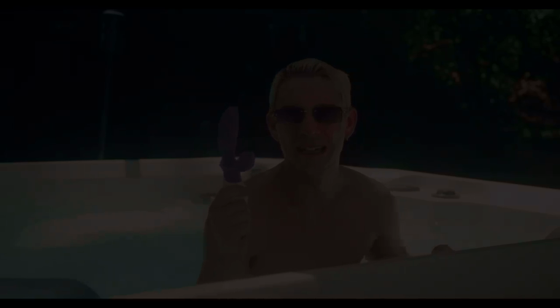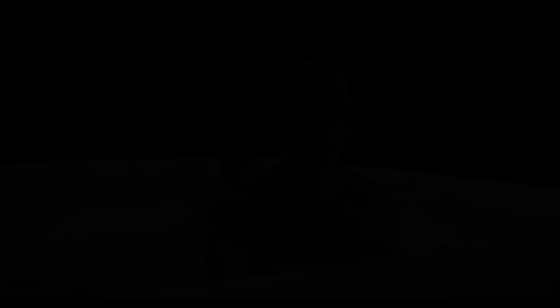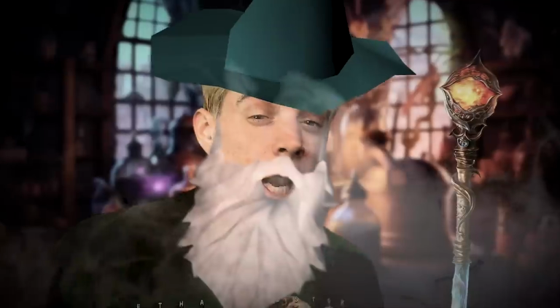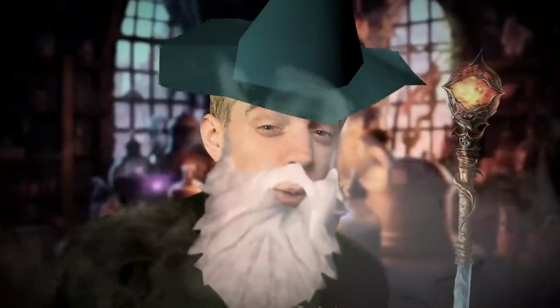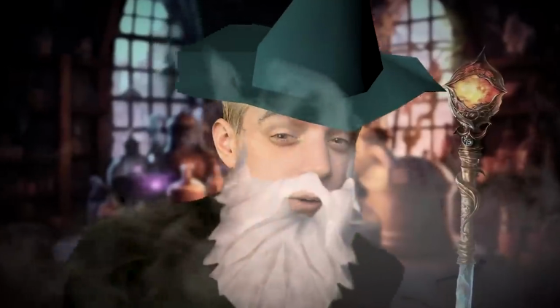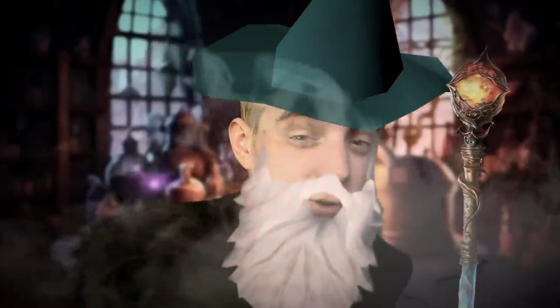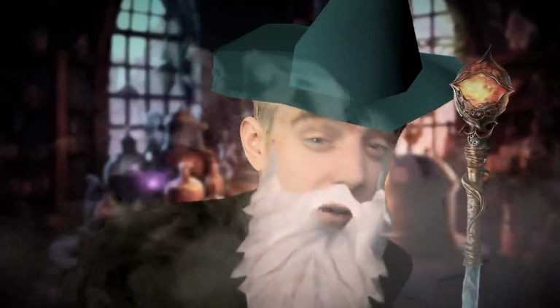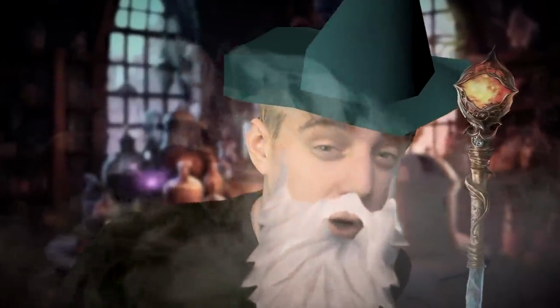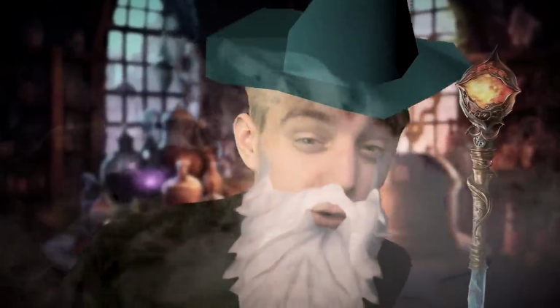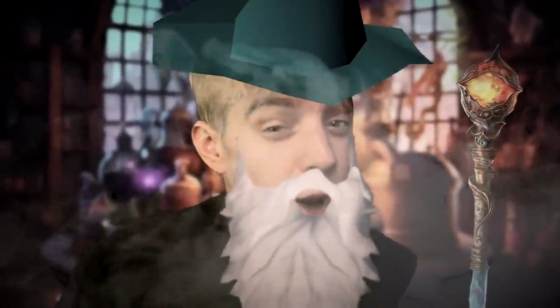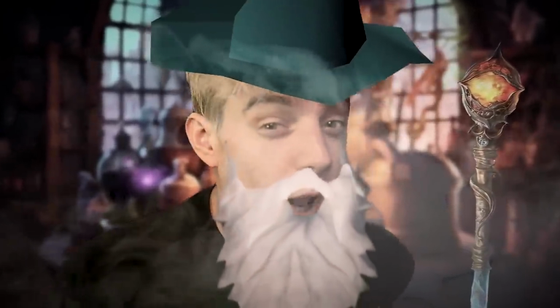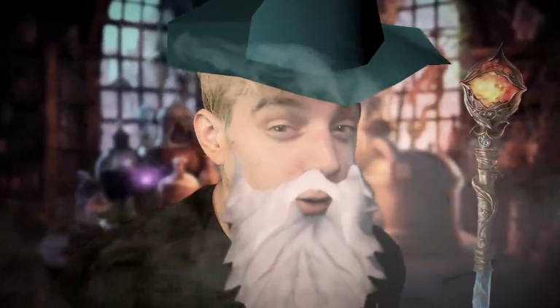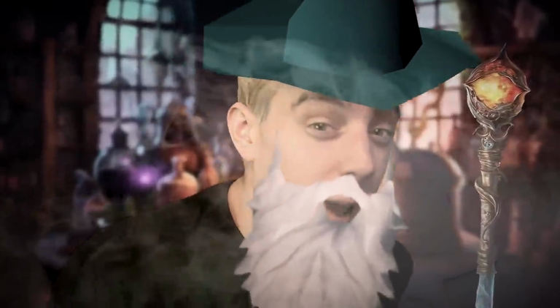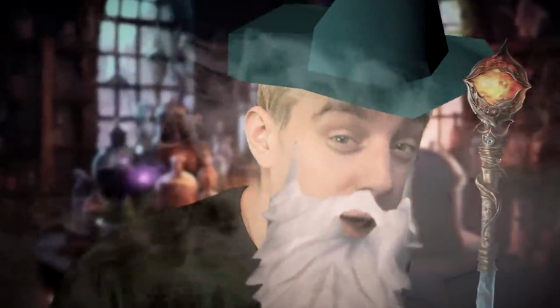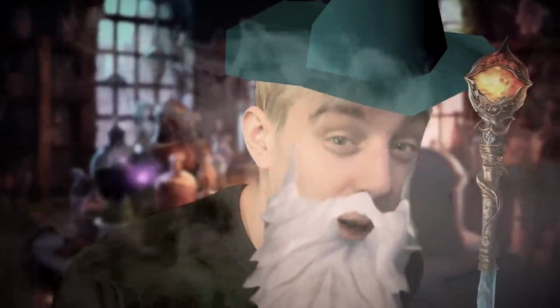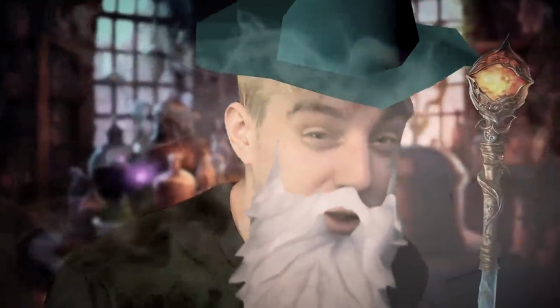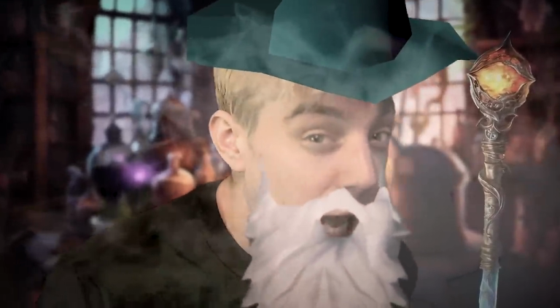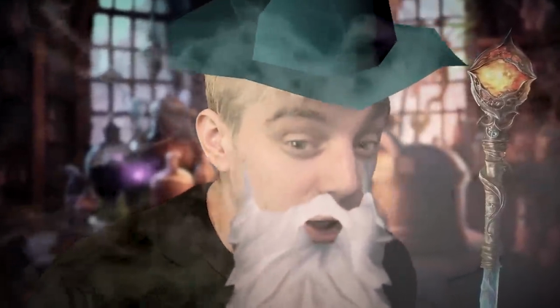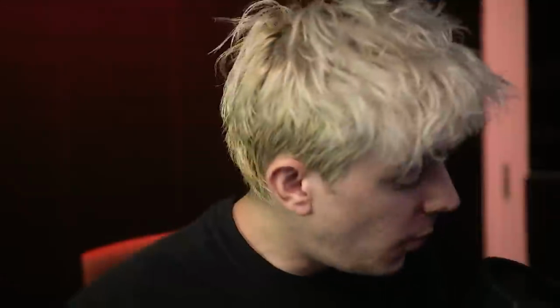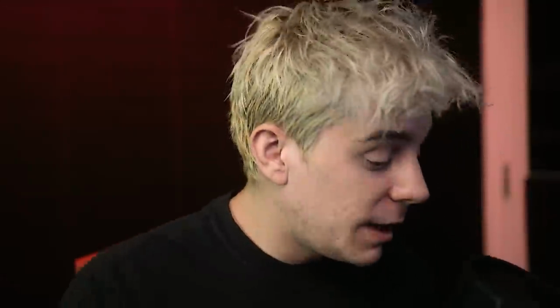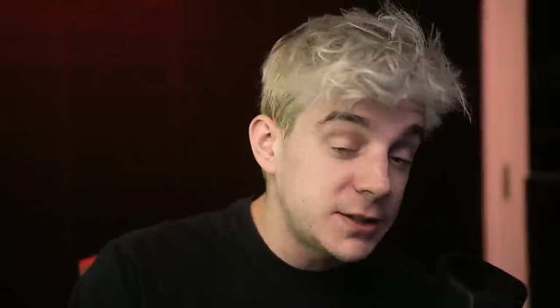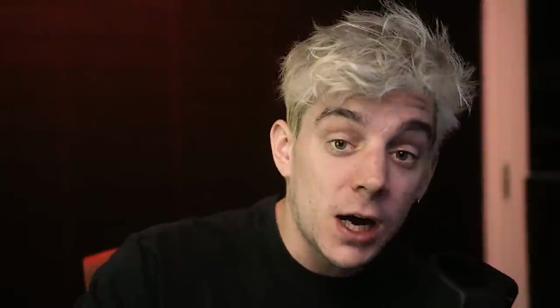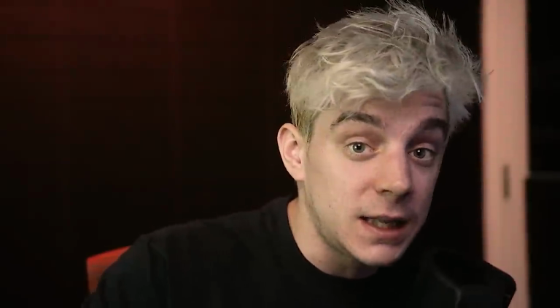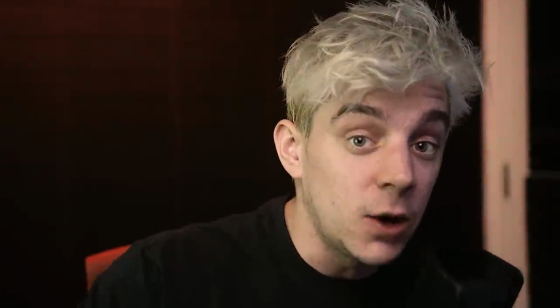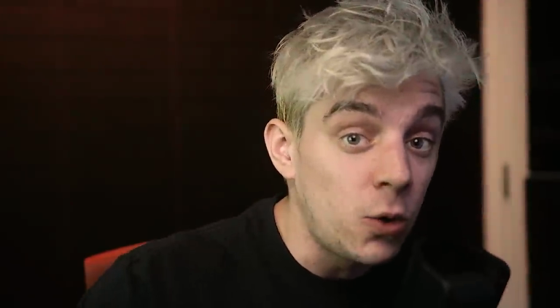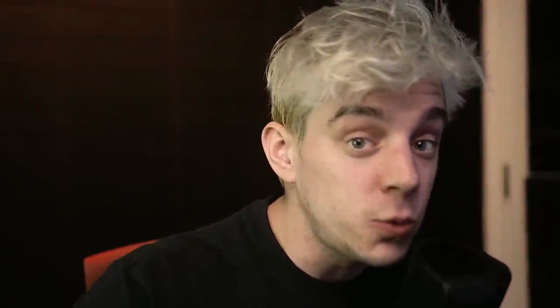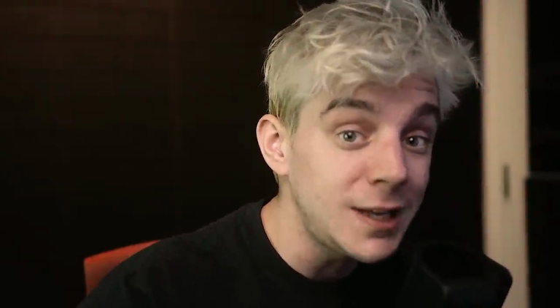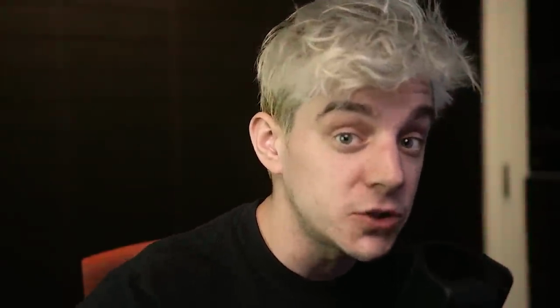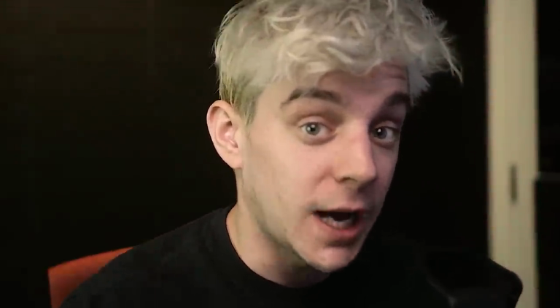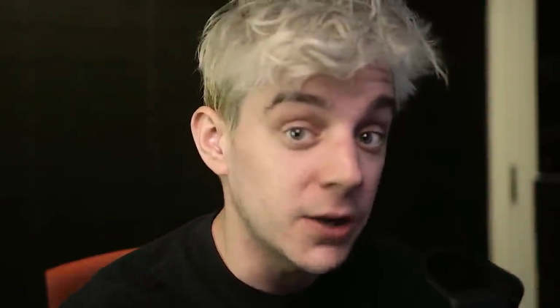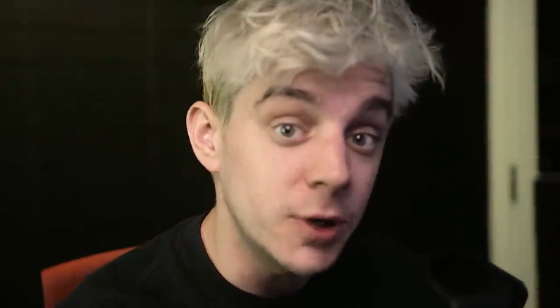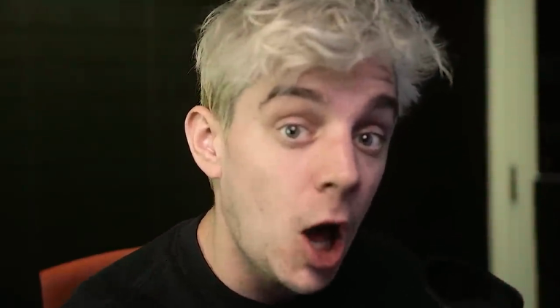Hello weary travelers, and welcome back to my channel! Why am I talking like an old wizard? I don't know.